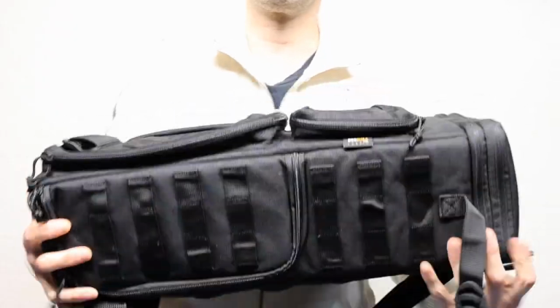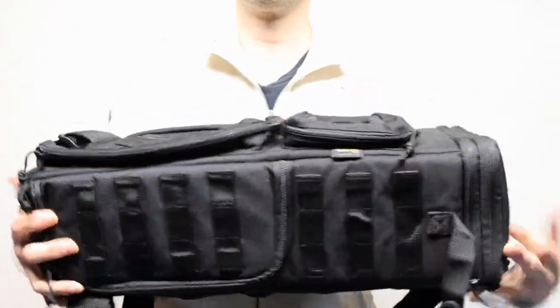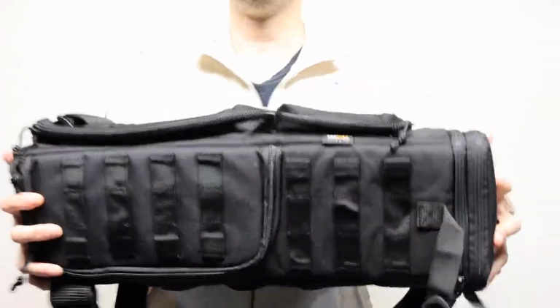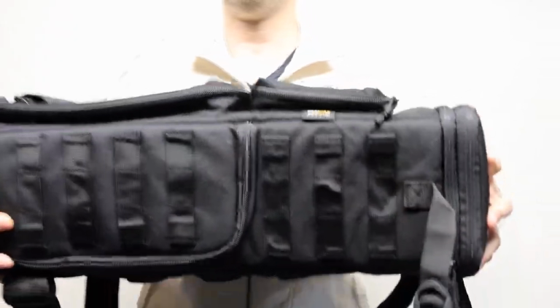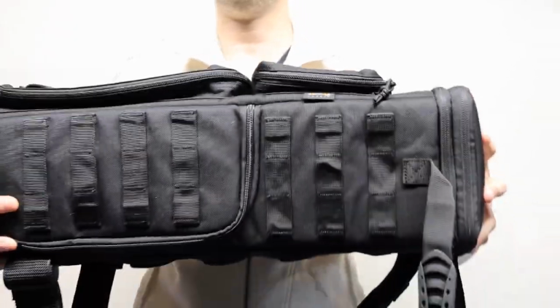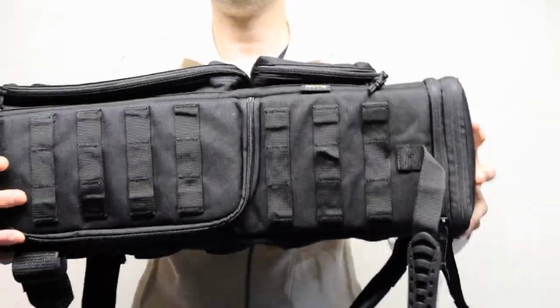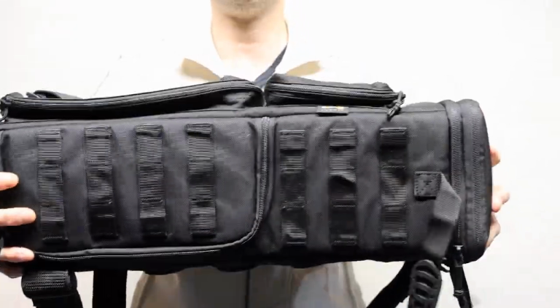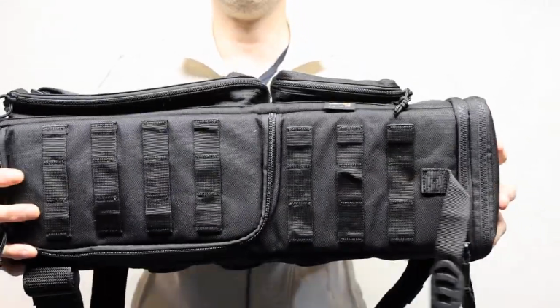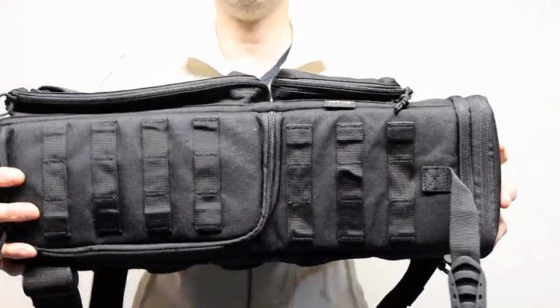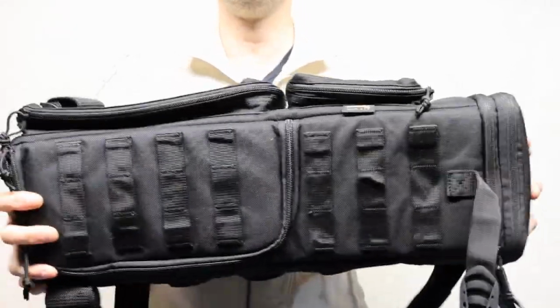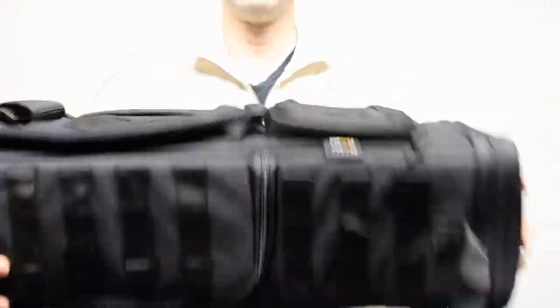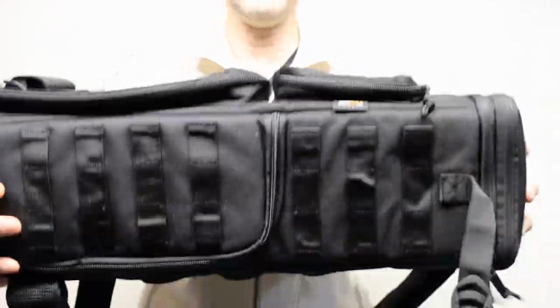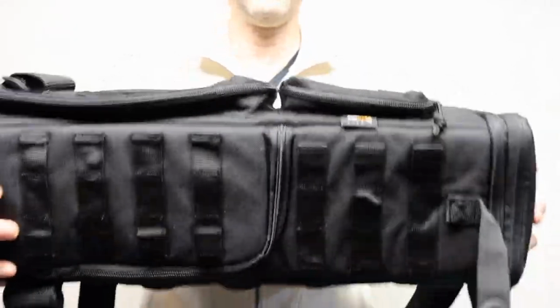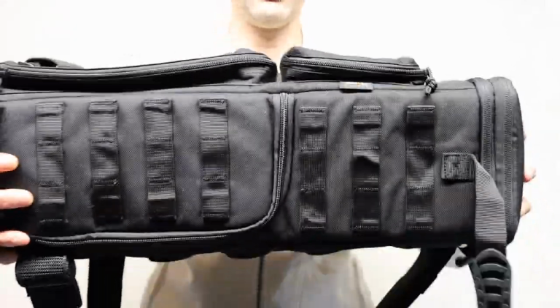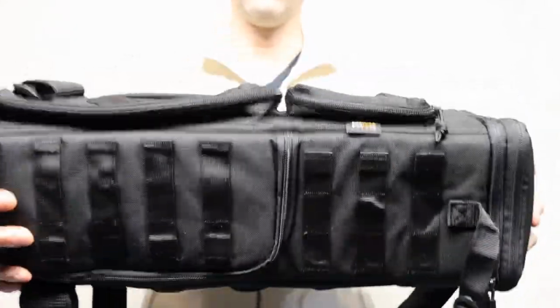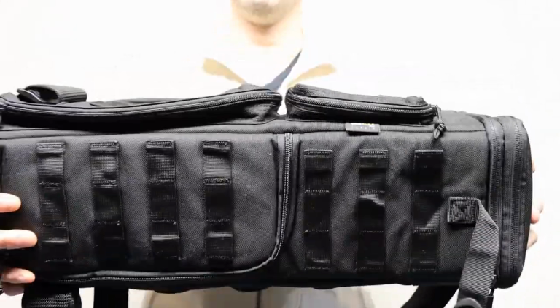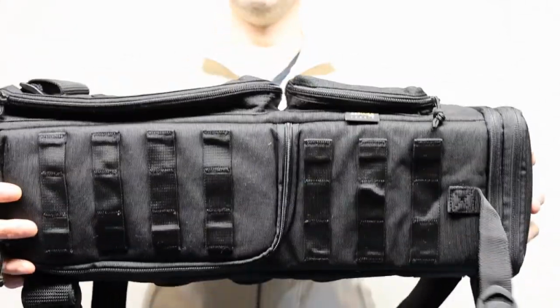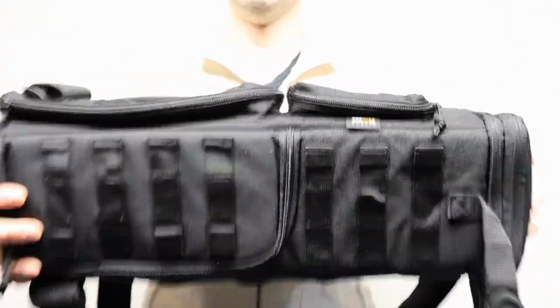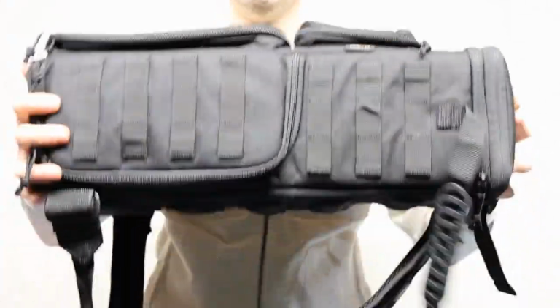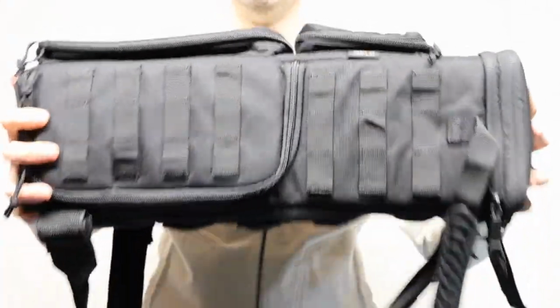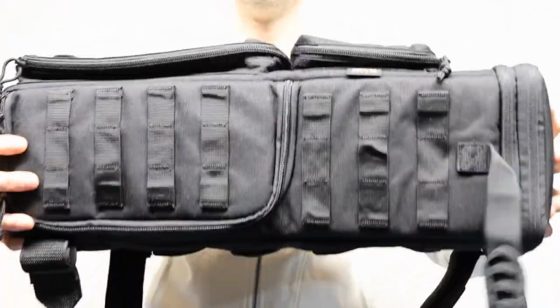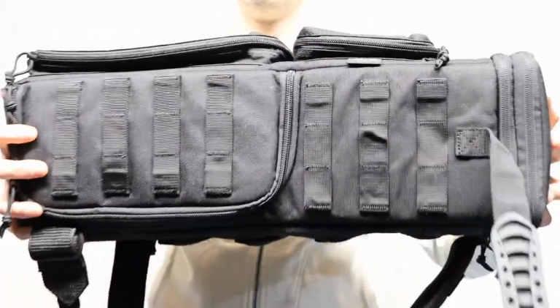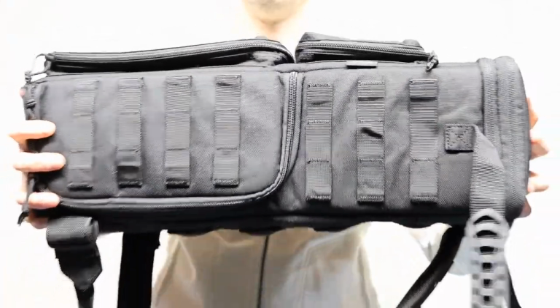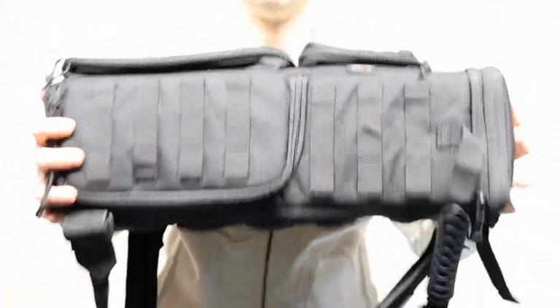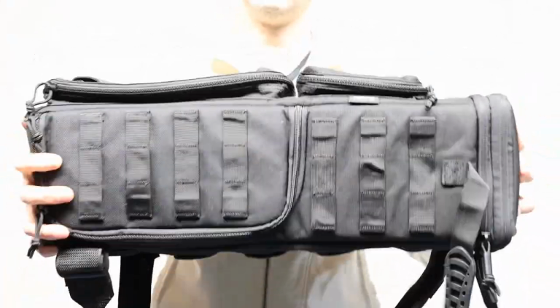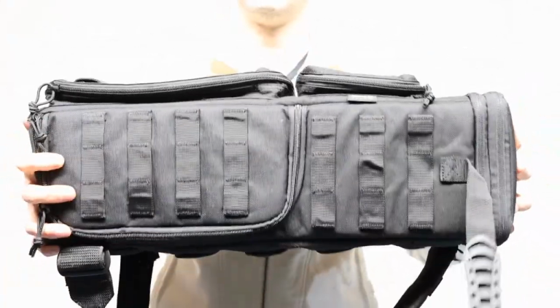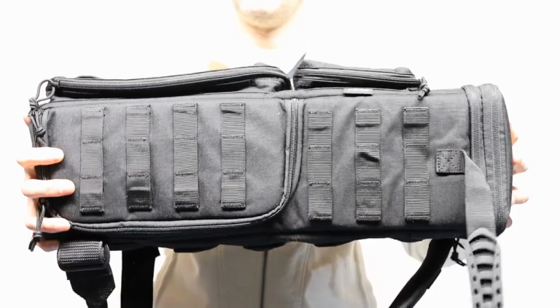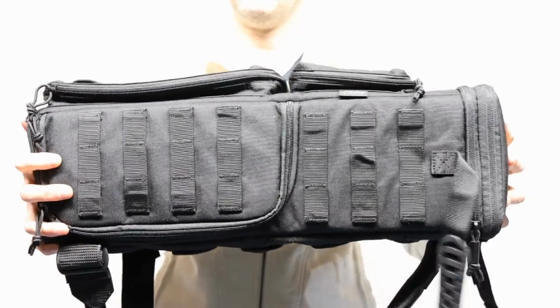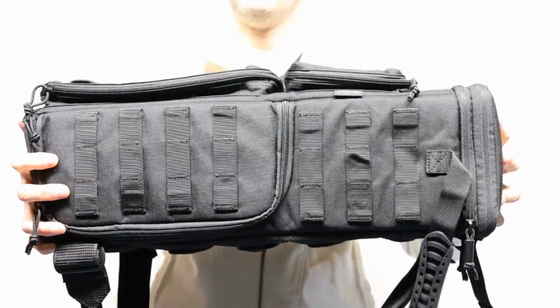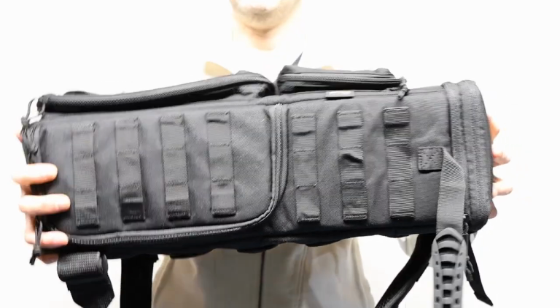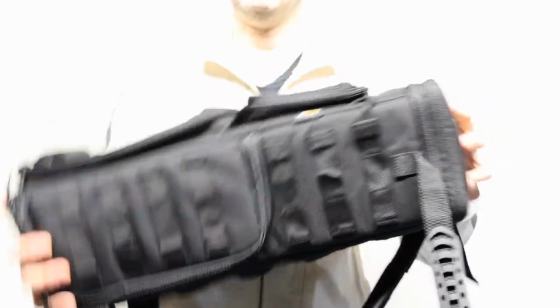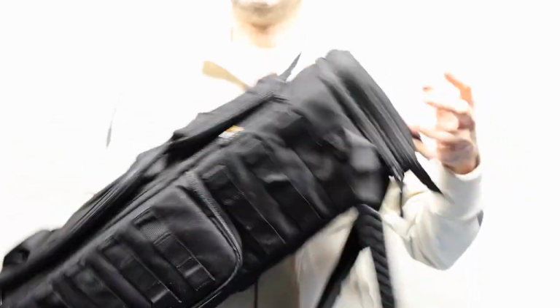You can hit it as much as you want — it's not gonna cave in. Your stuff is totally secure in this.